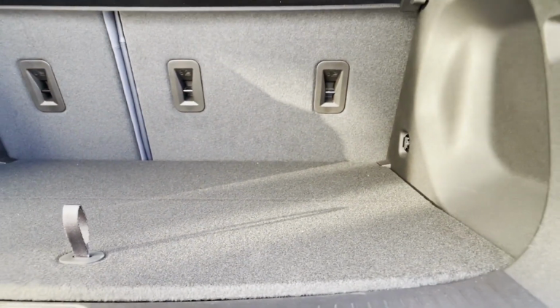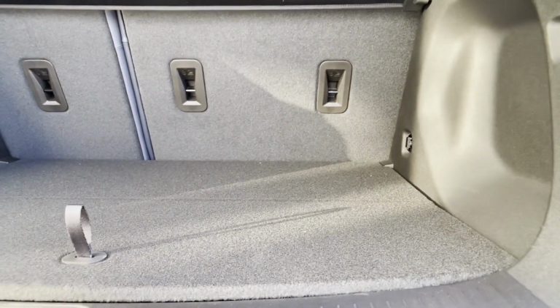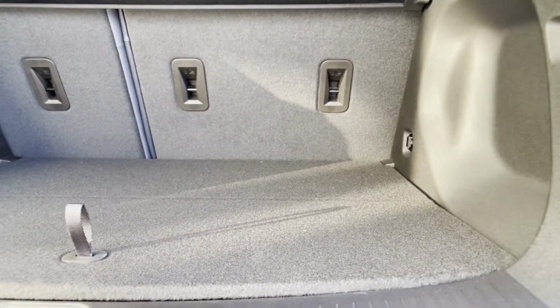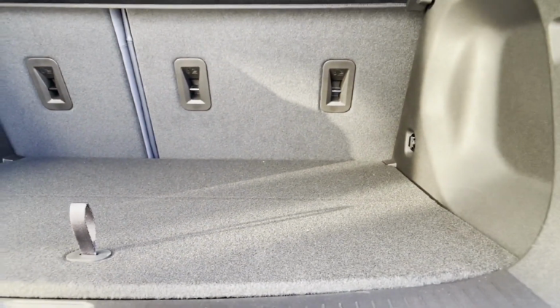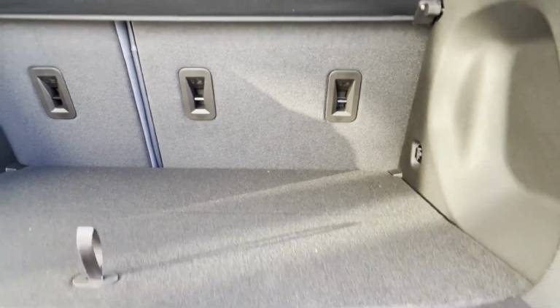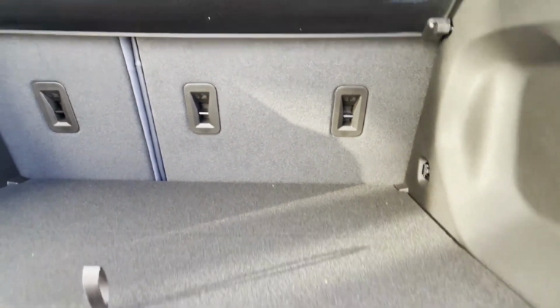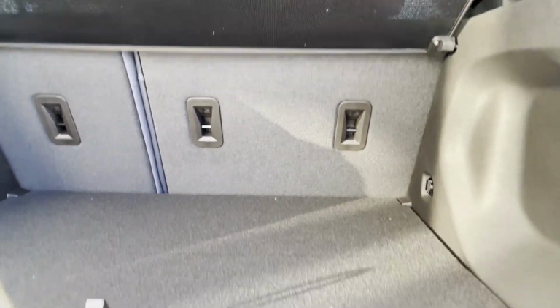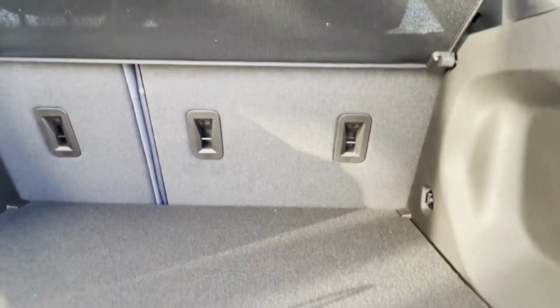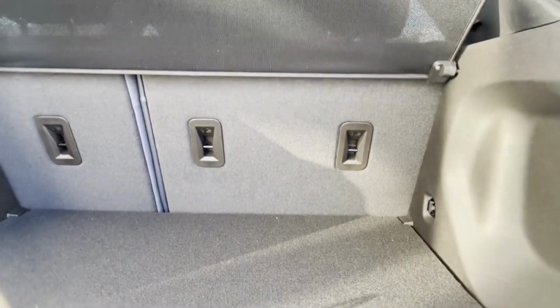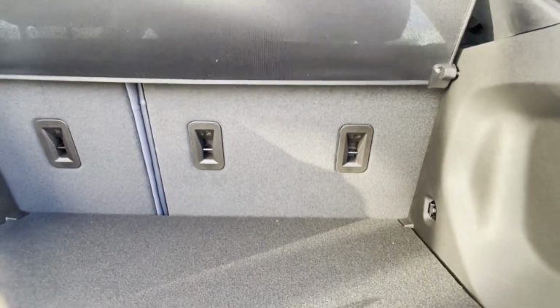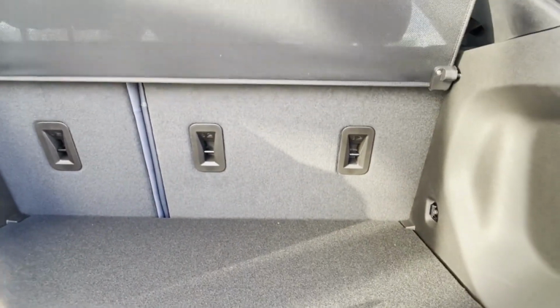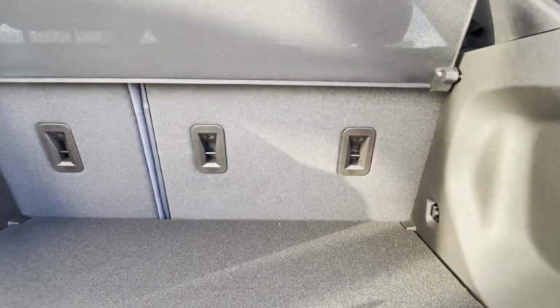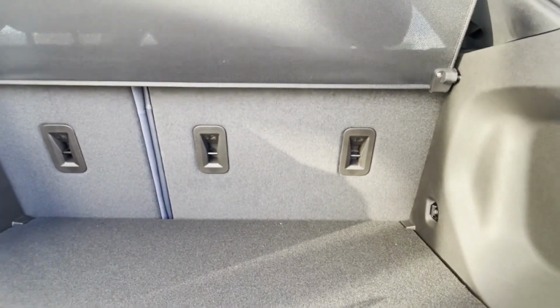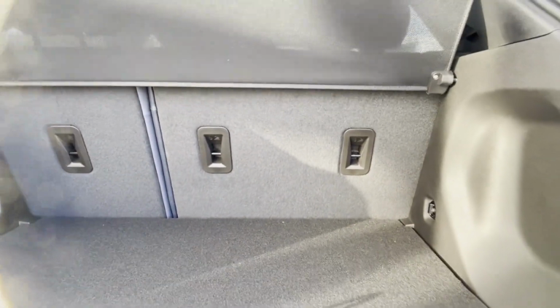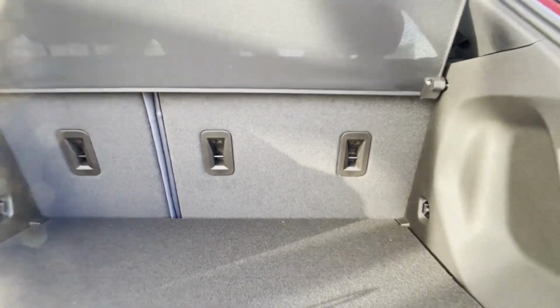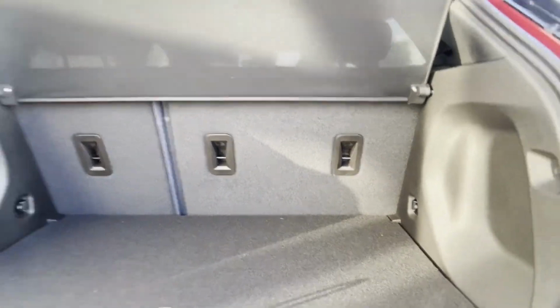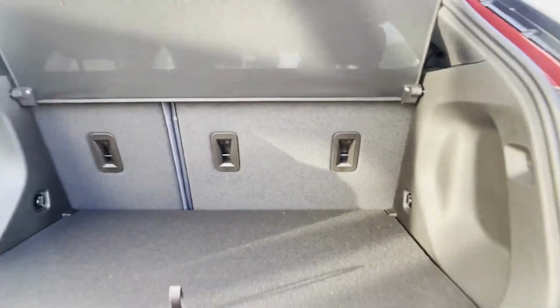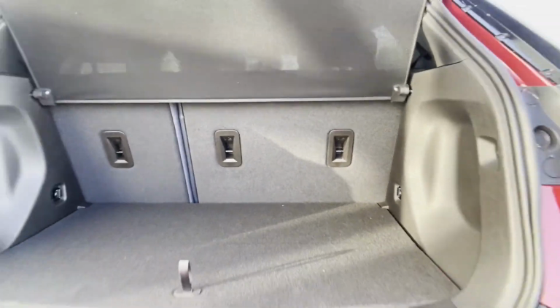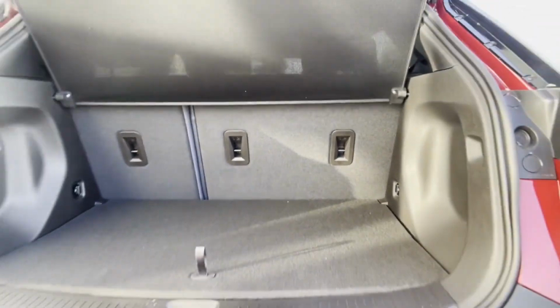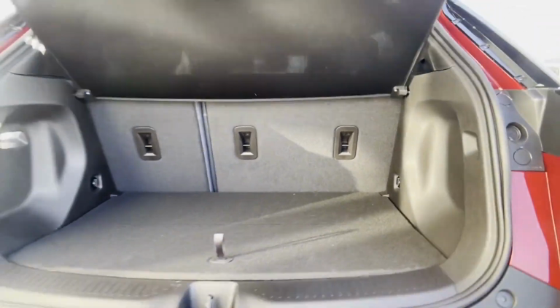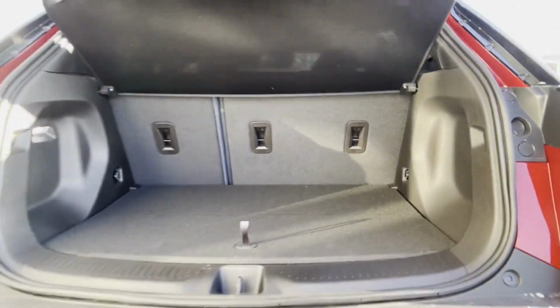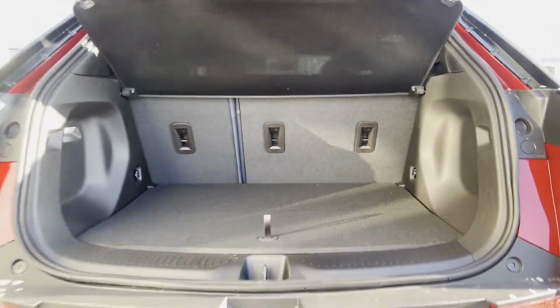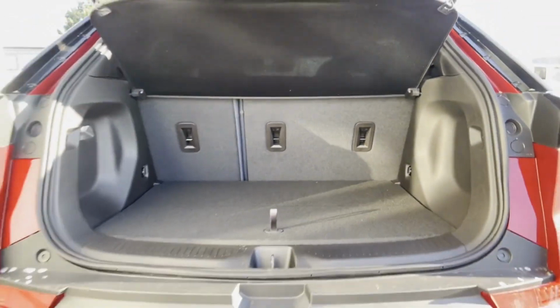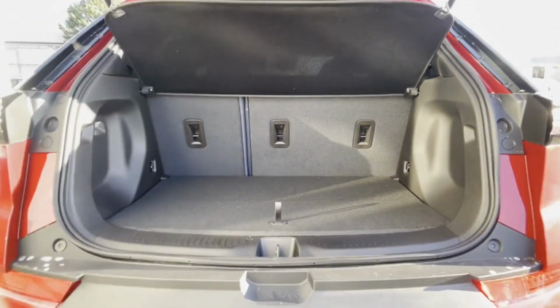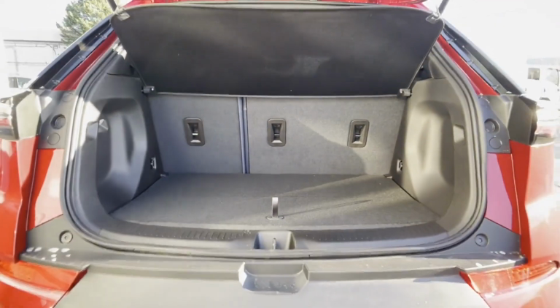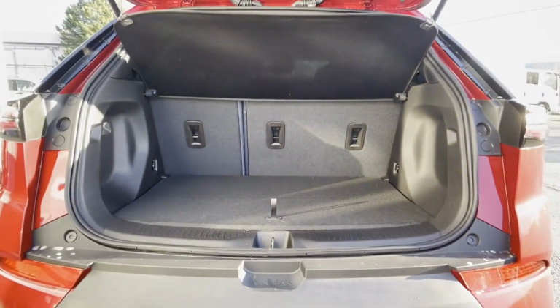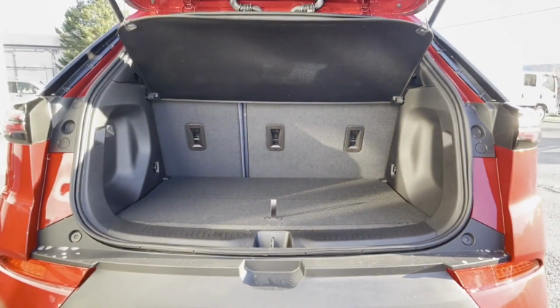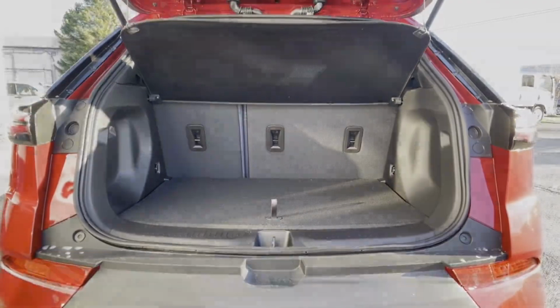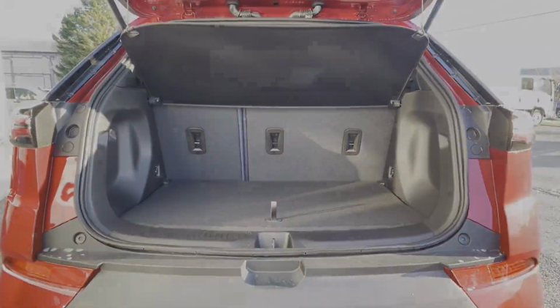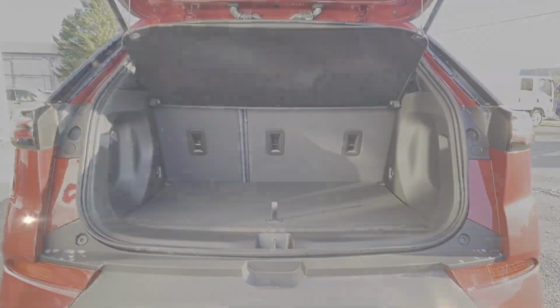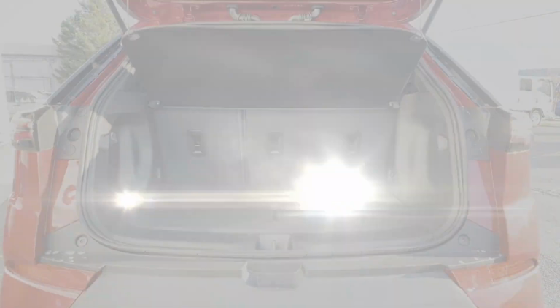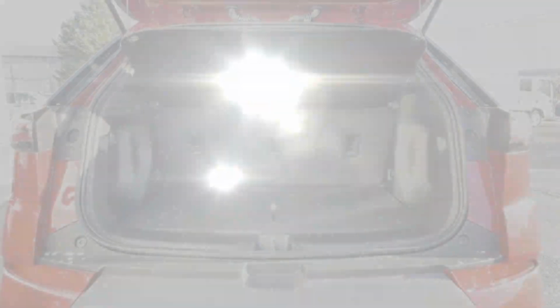Pass-through Rear Seat. This stylish, long-lasting ride won't last long, so hurry!